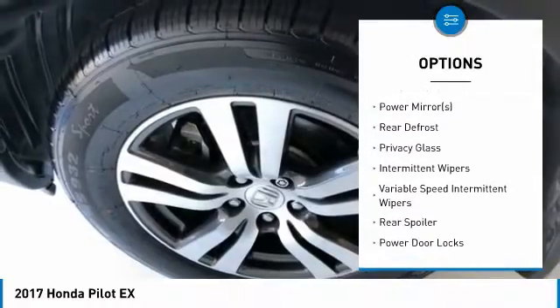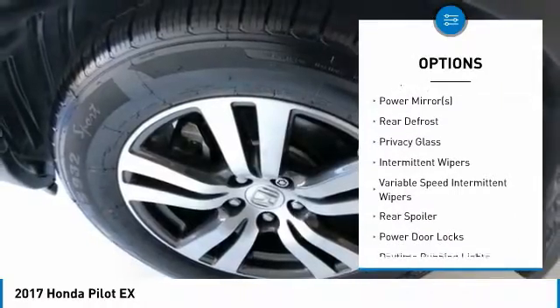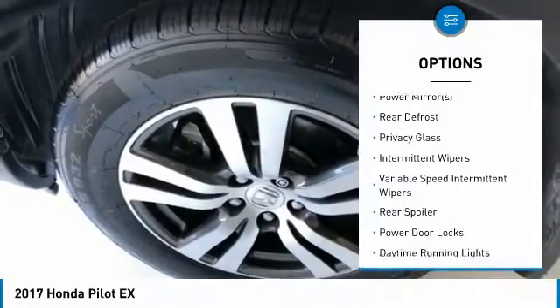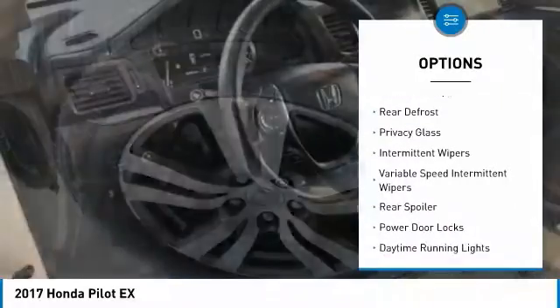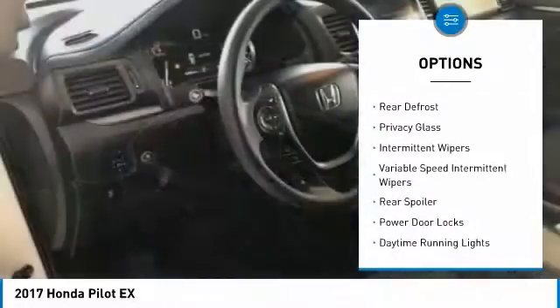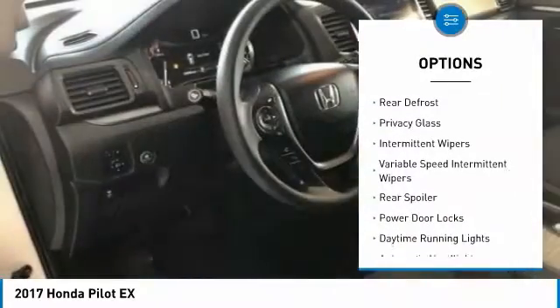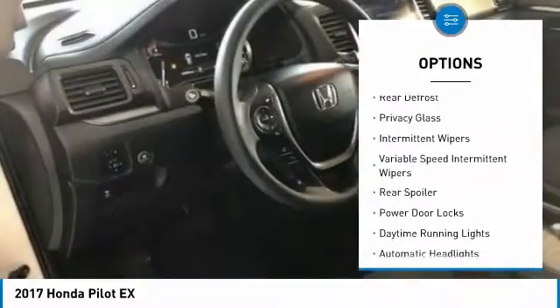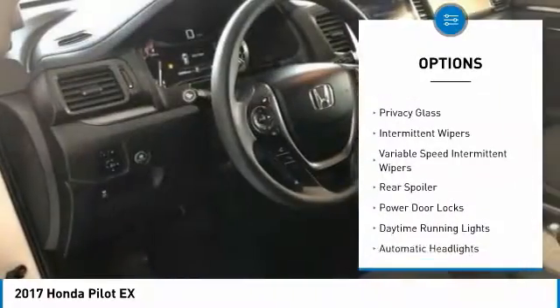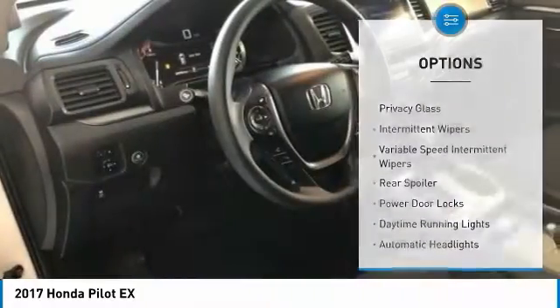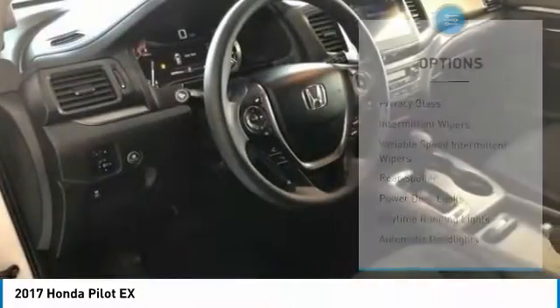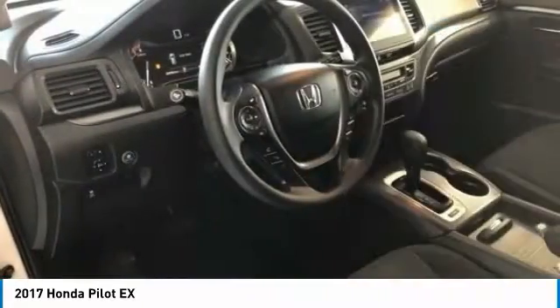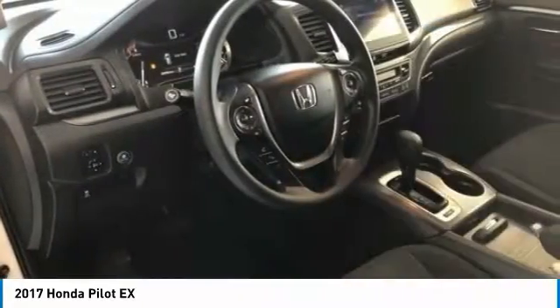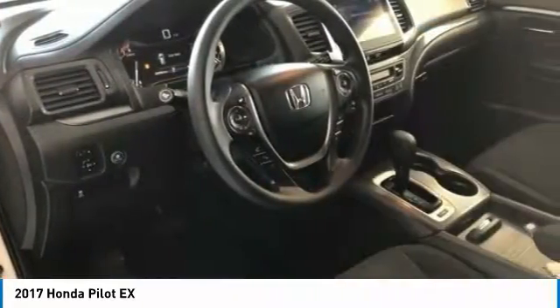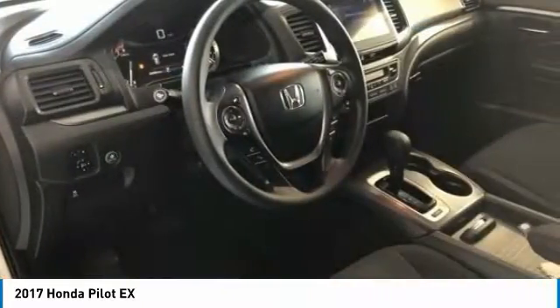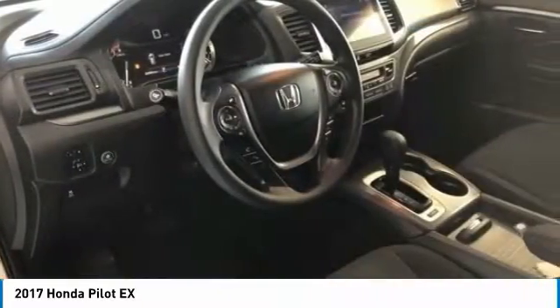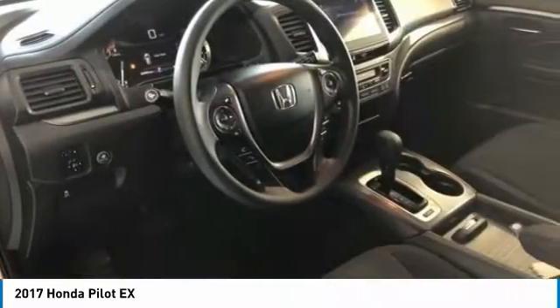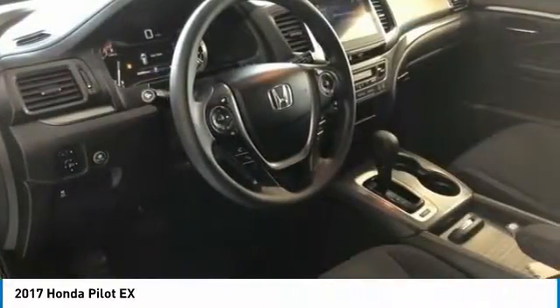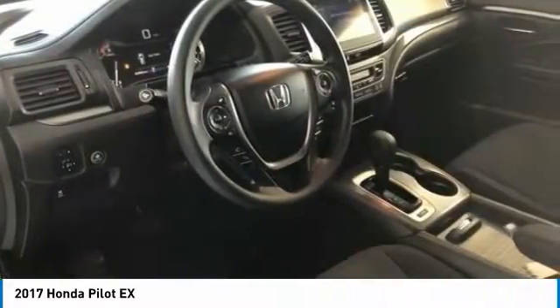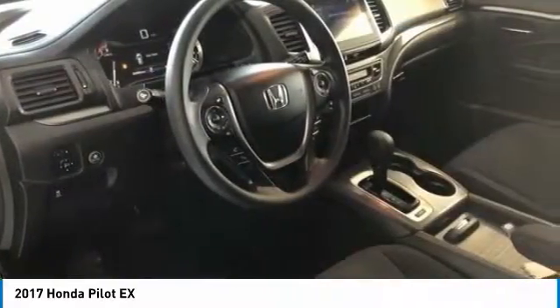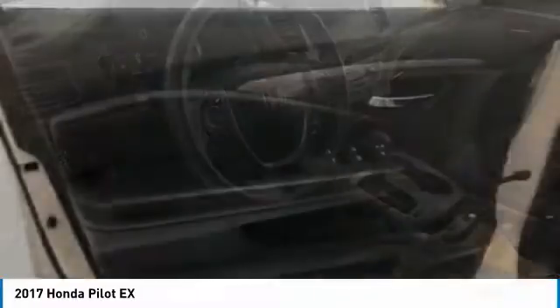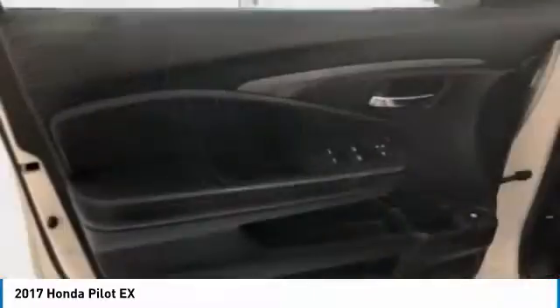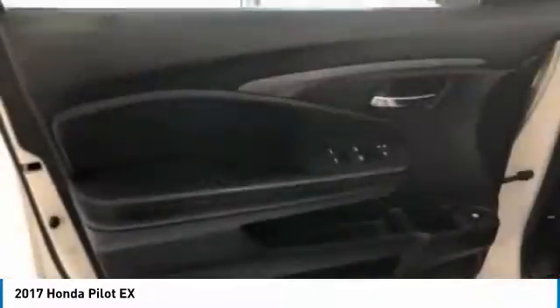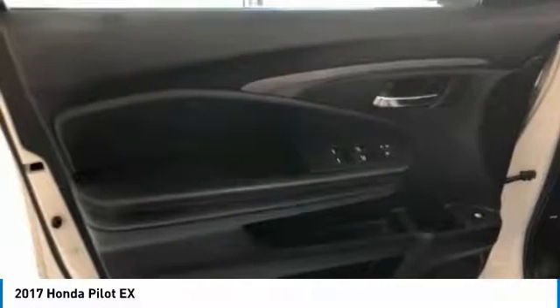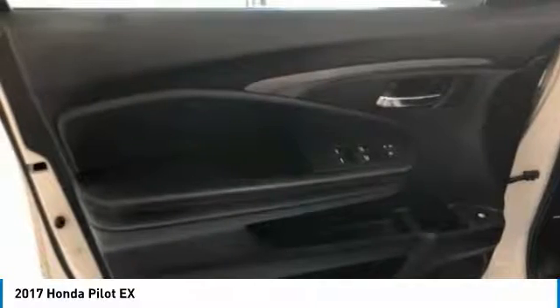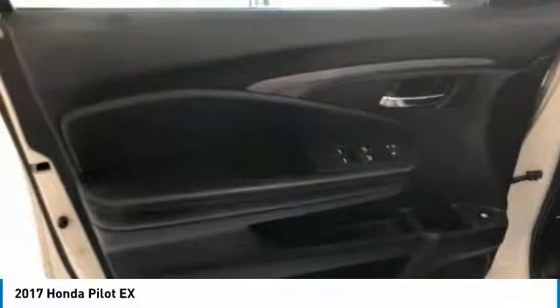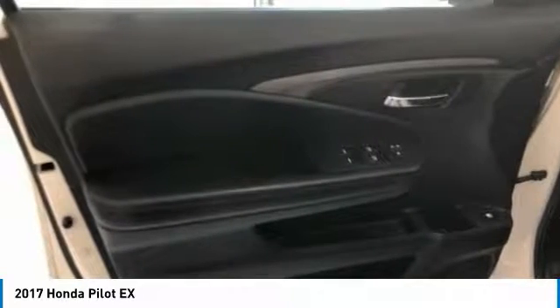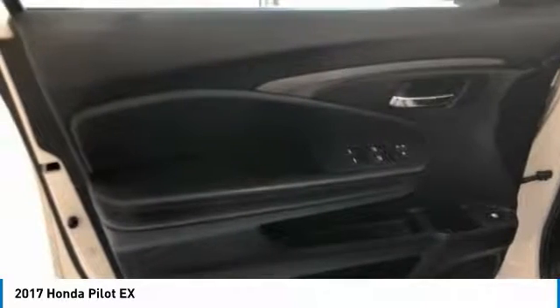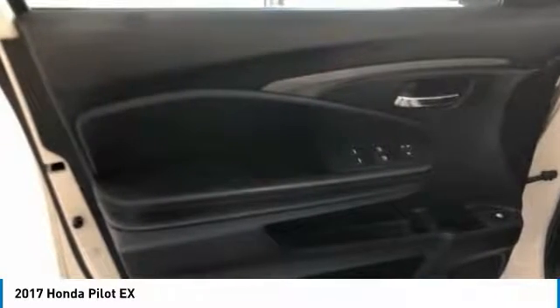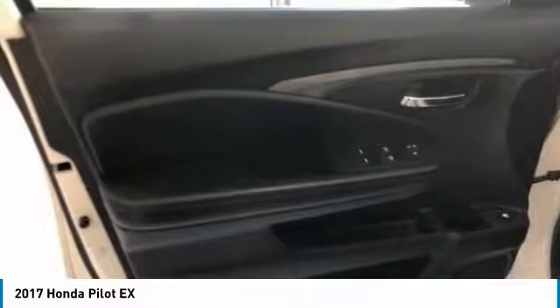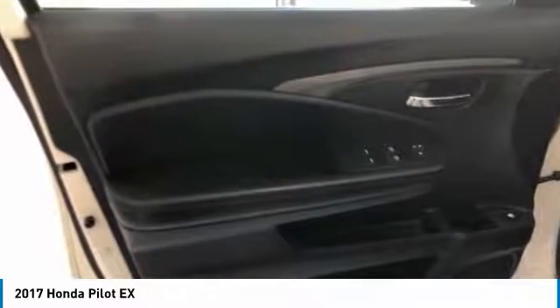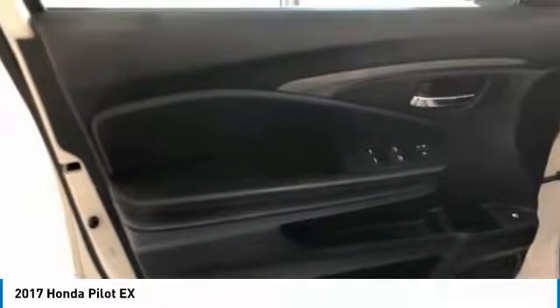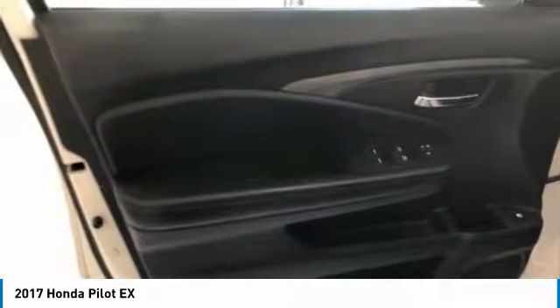Power steering. Adjustable steering wheel. Keyless start. Four-wheel disc brakes. Cruise control.